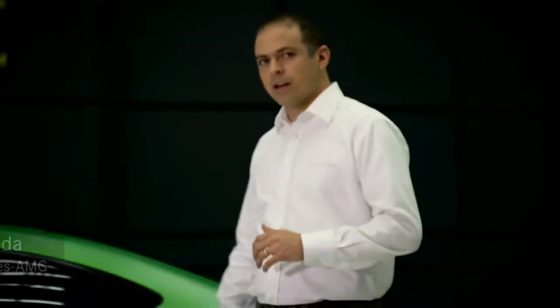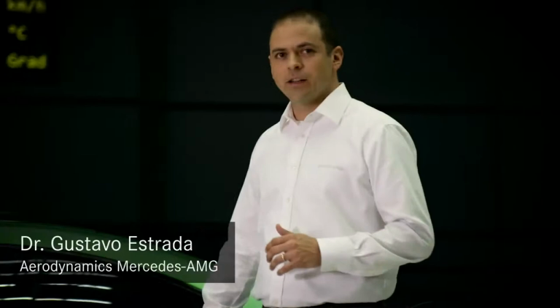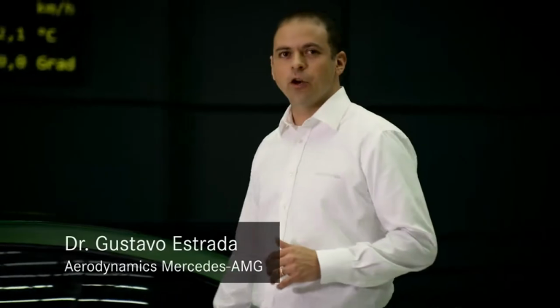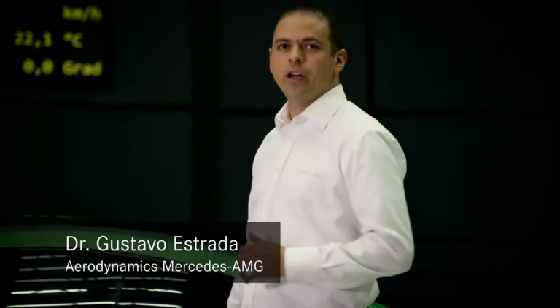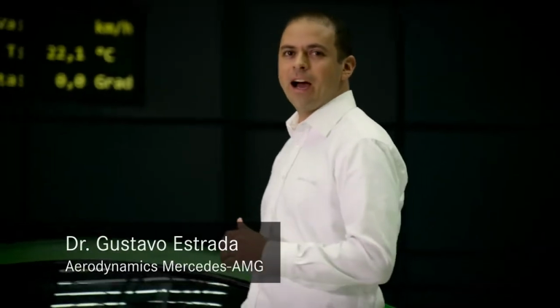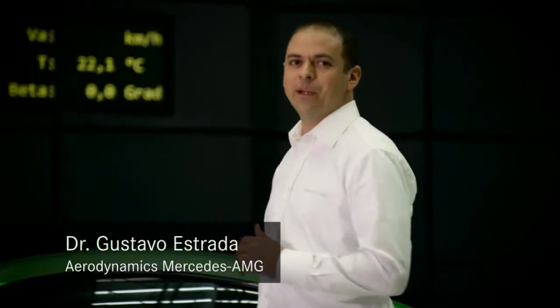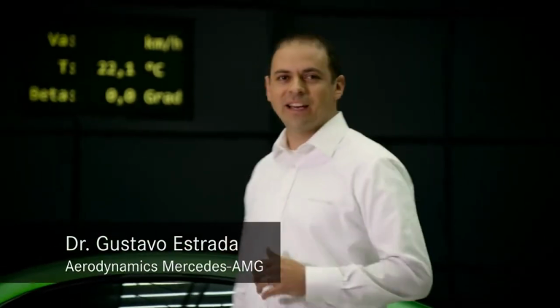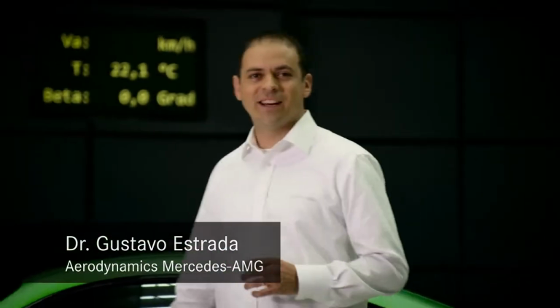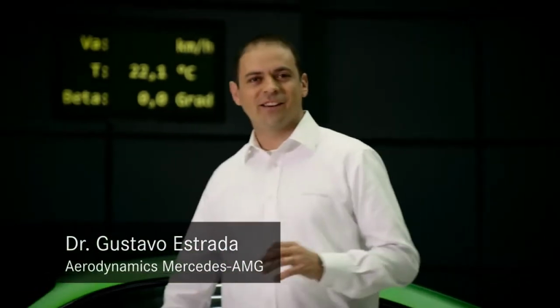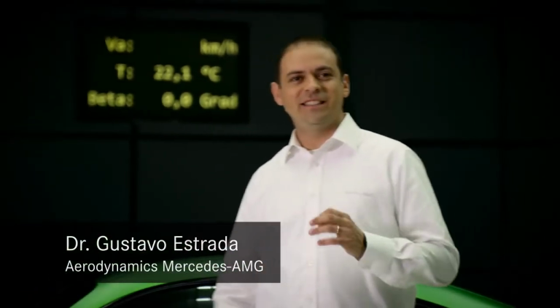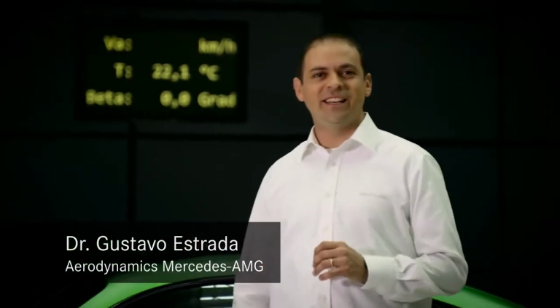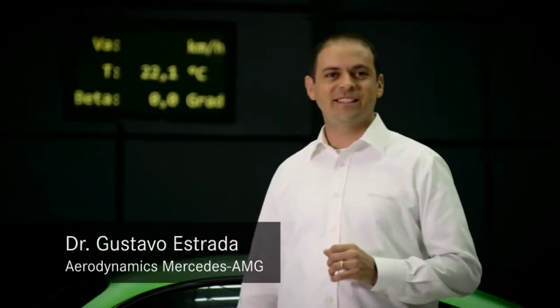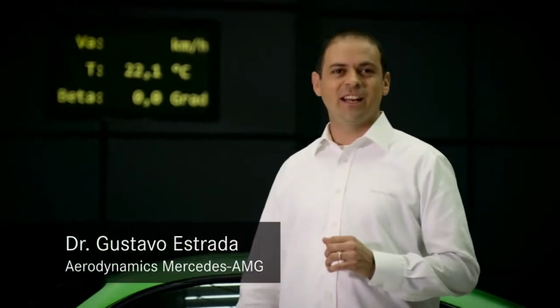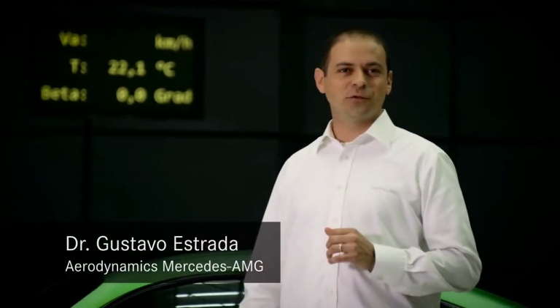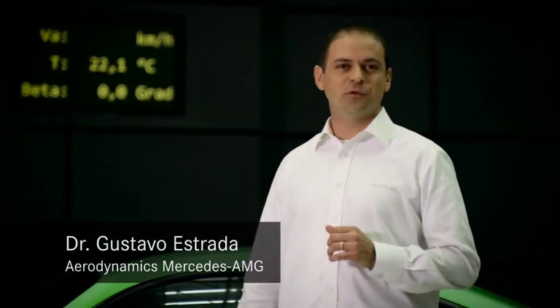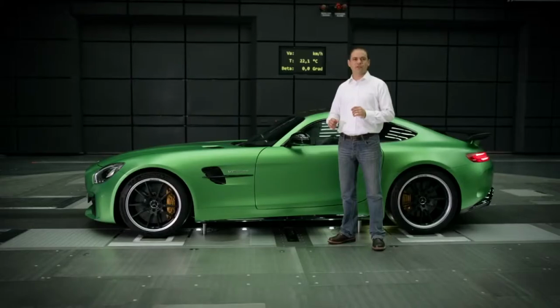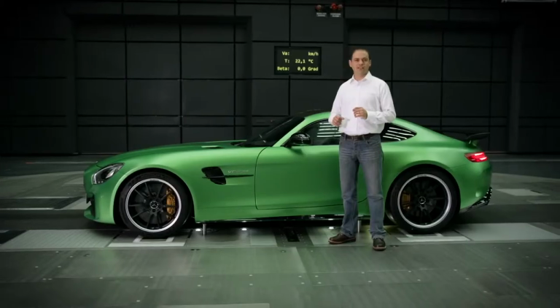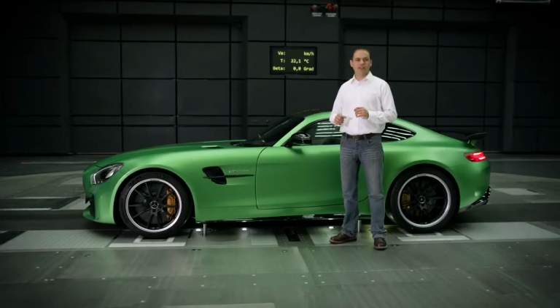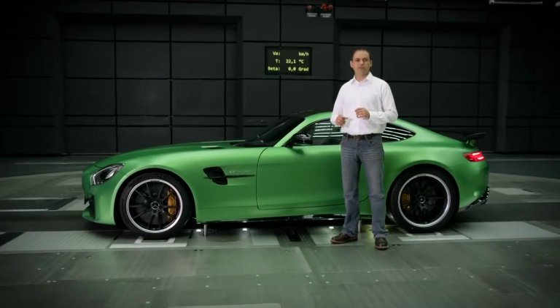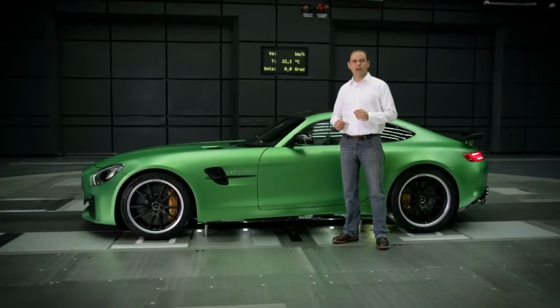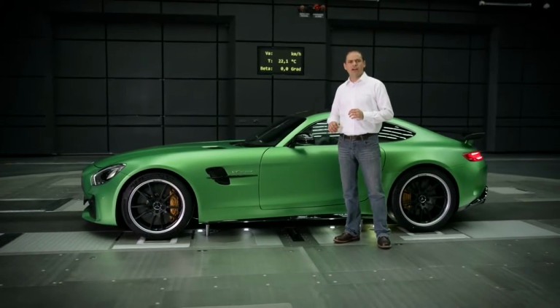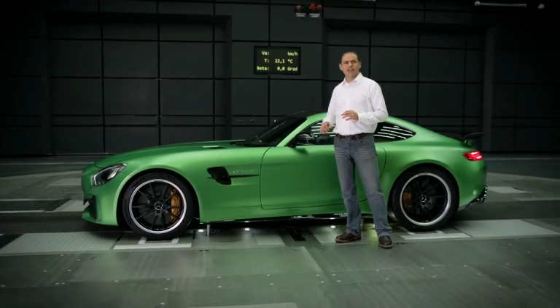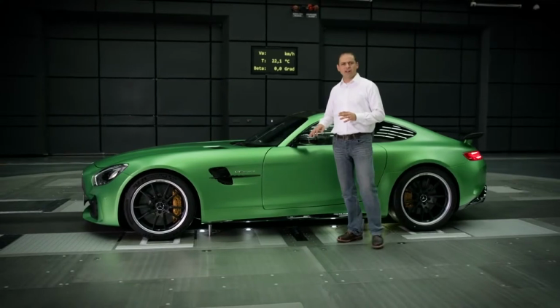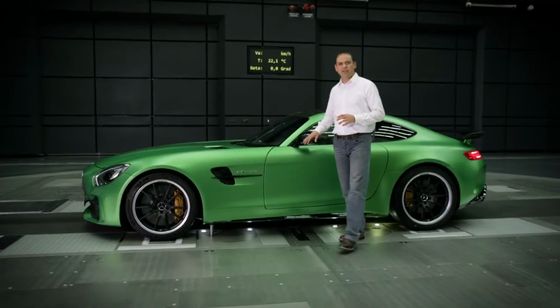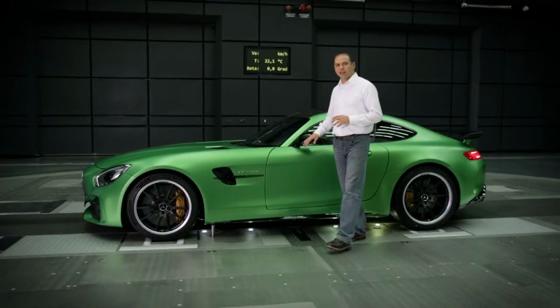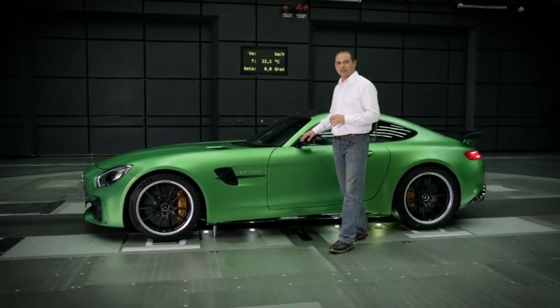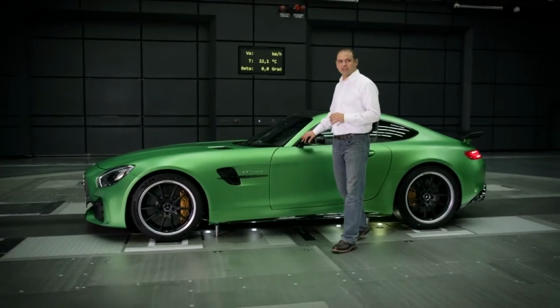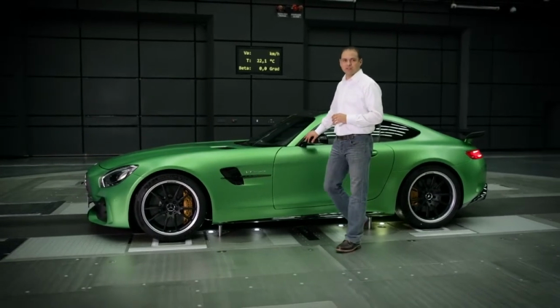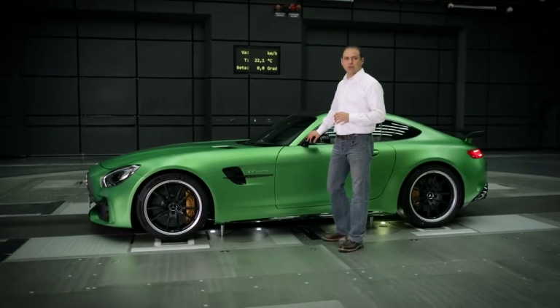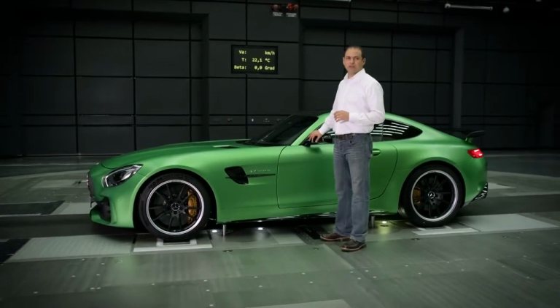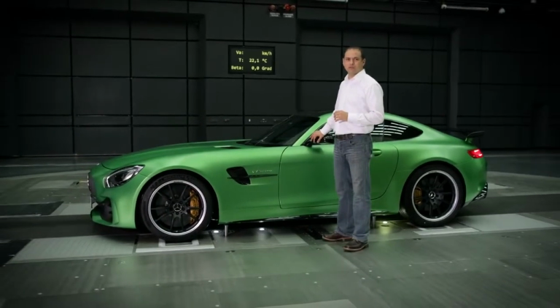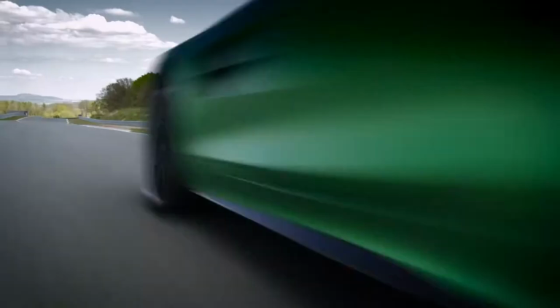The new AMG GT-R represents the next performance level of a GT. Simply put, it's a street-legal race car.